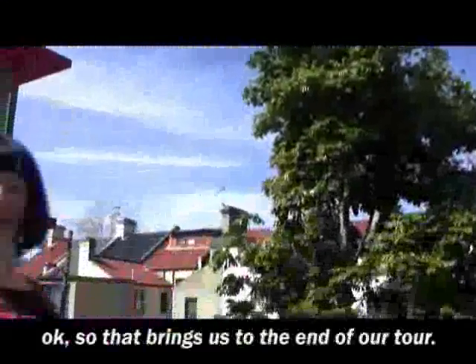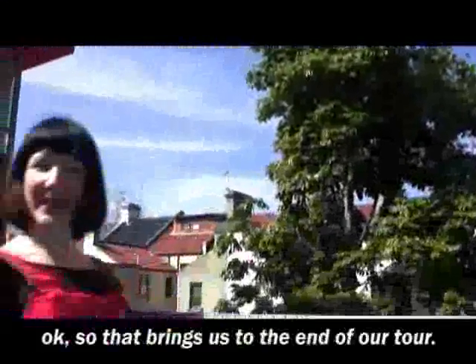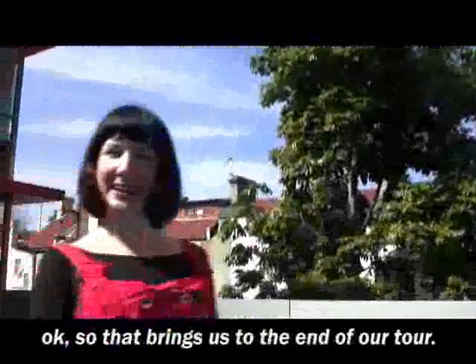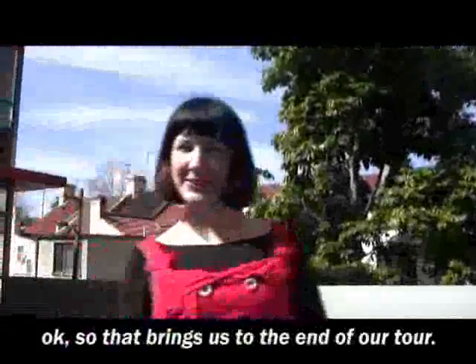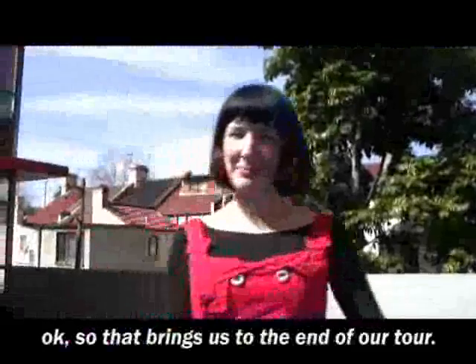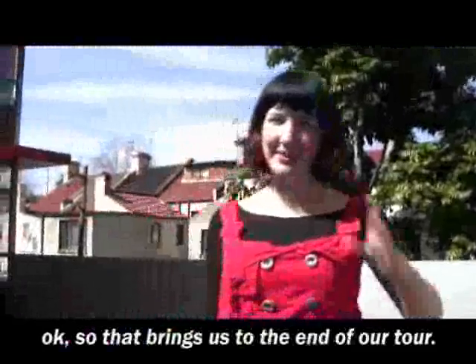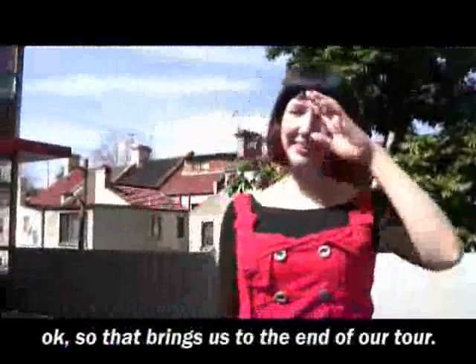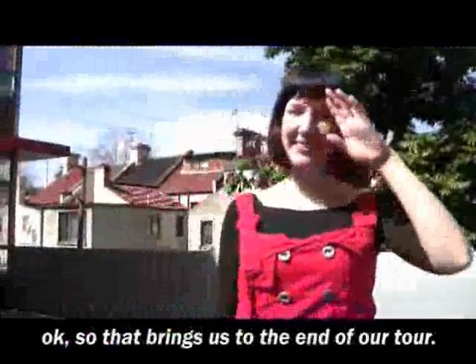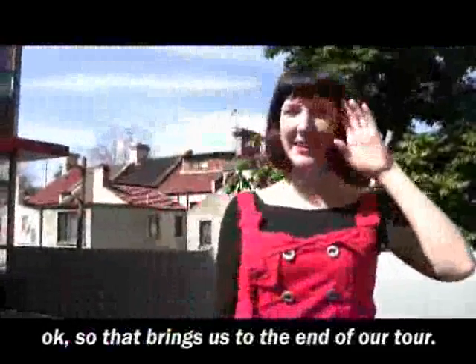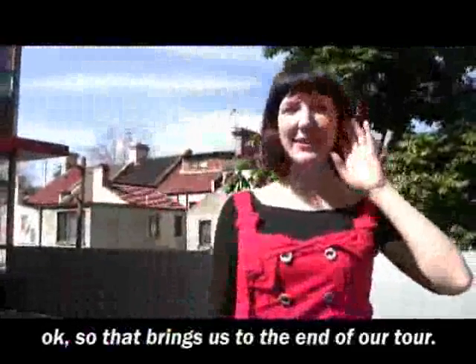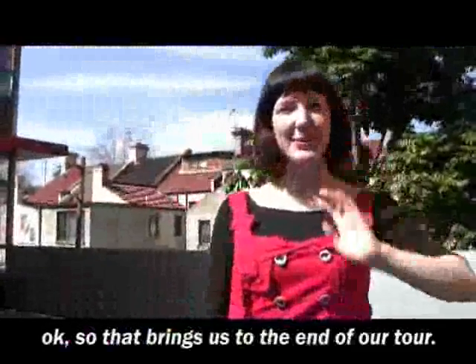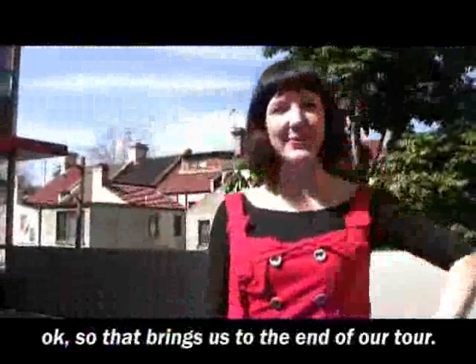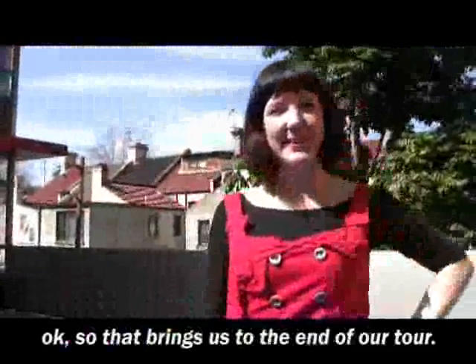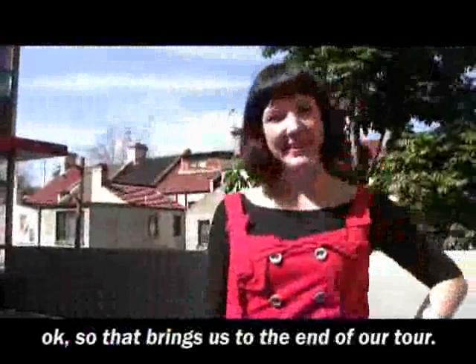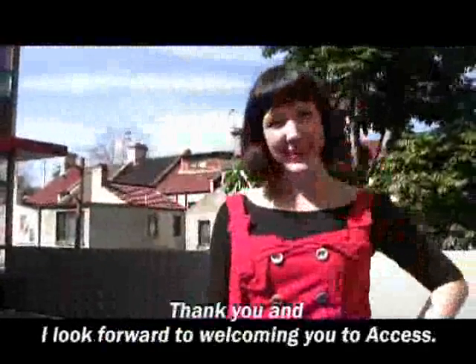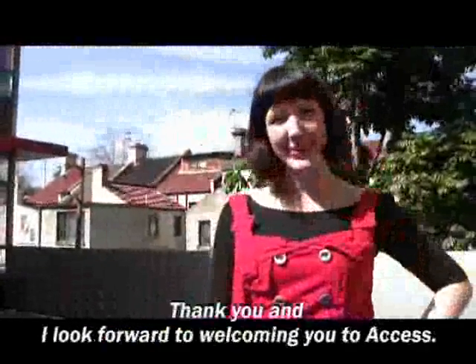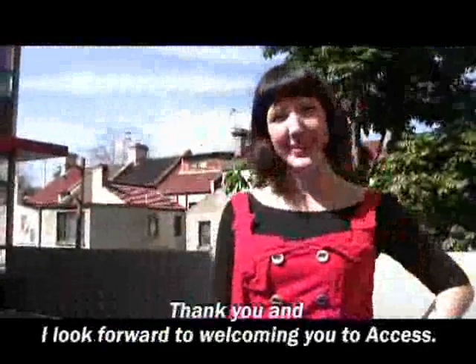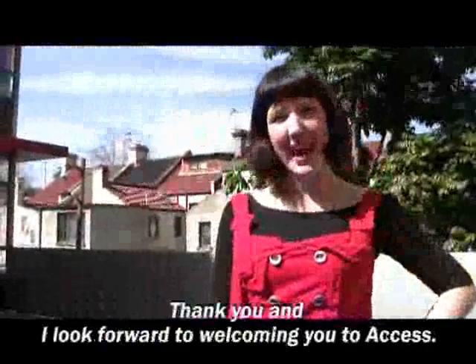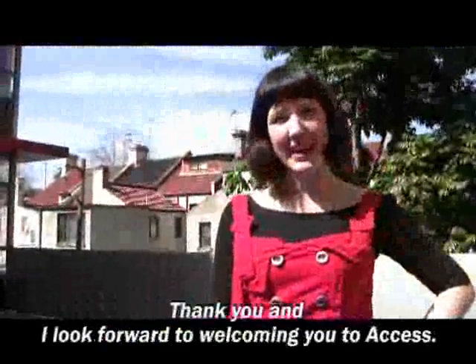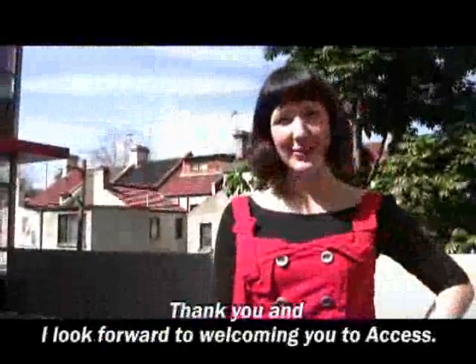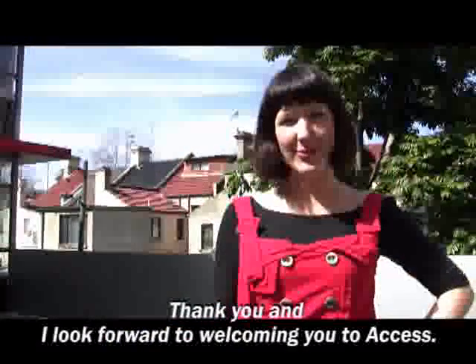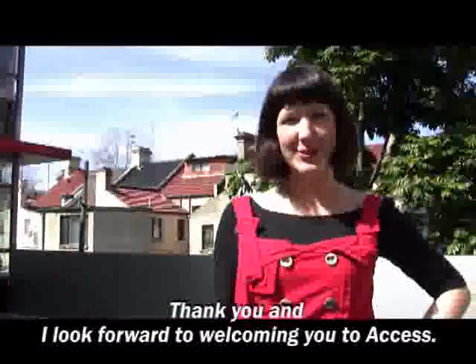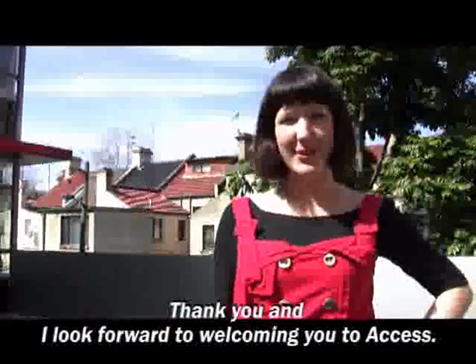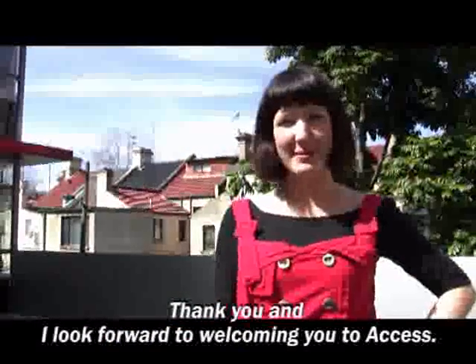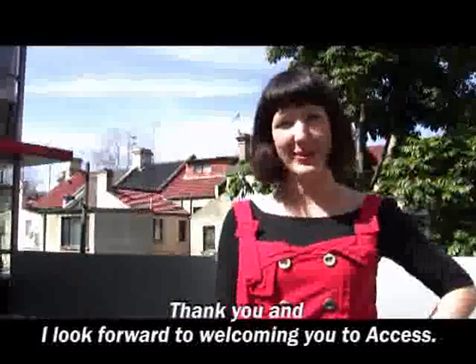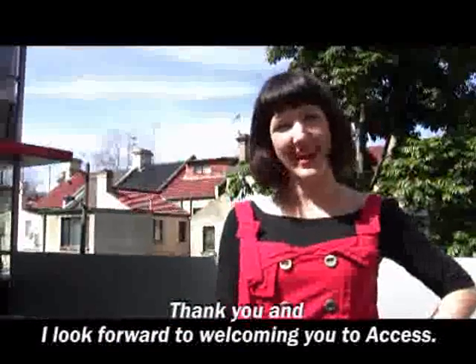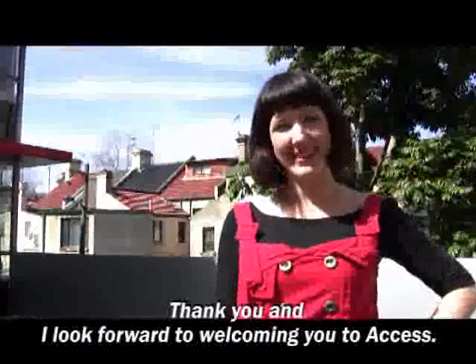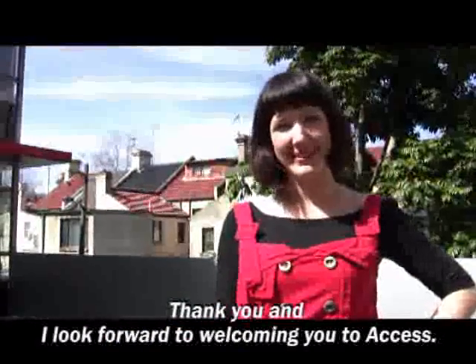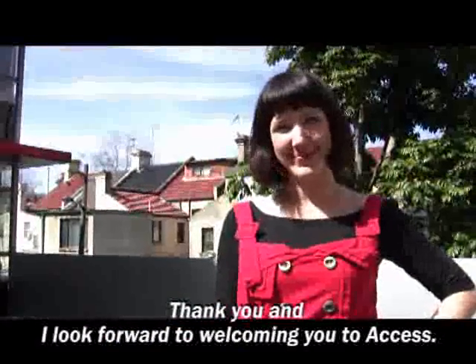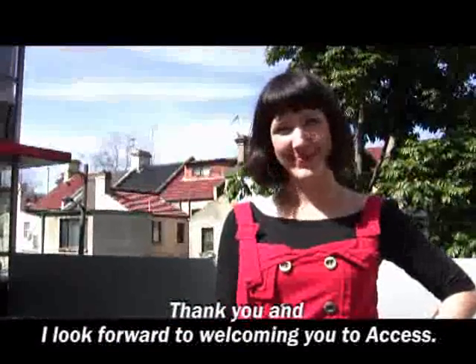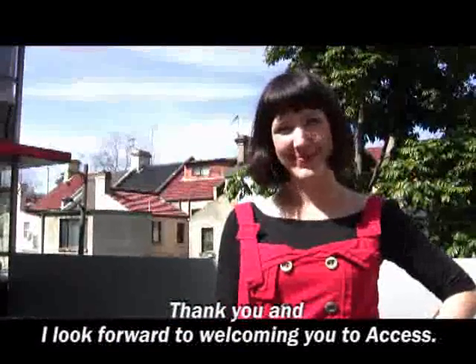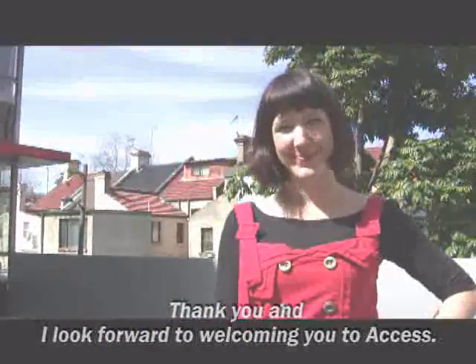So that brings us to the end of our tour. Thank you and I look forward to welcoming you to Access.